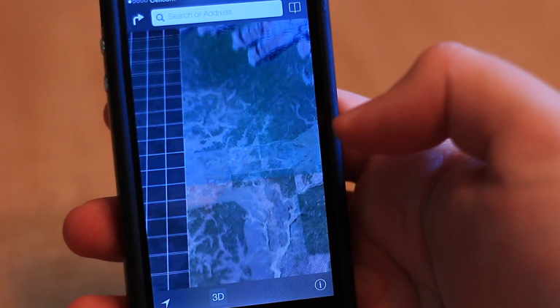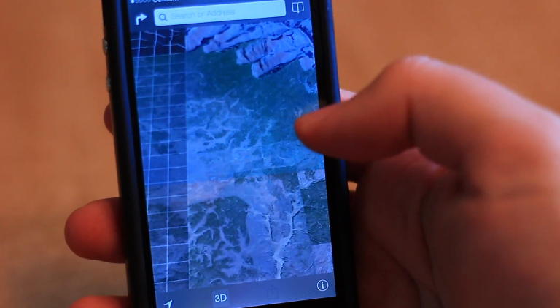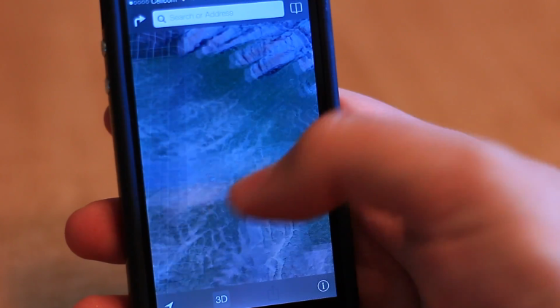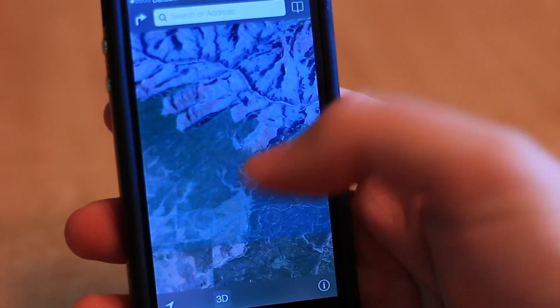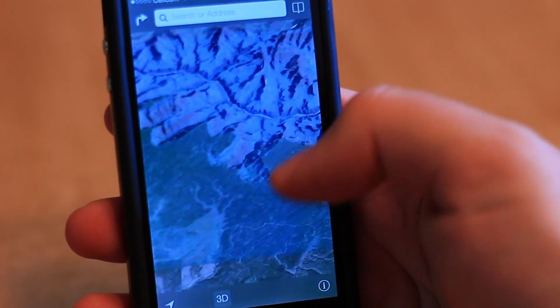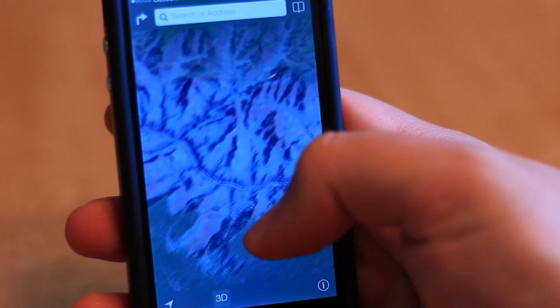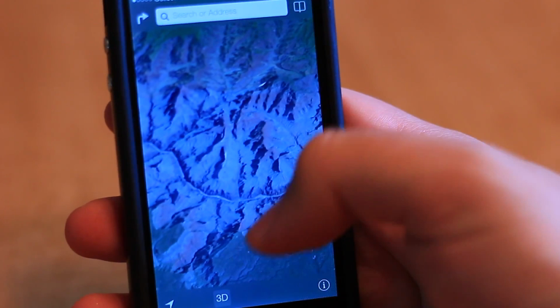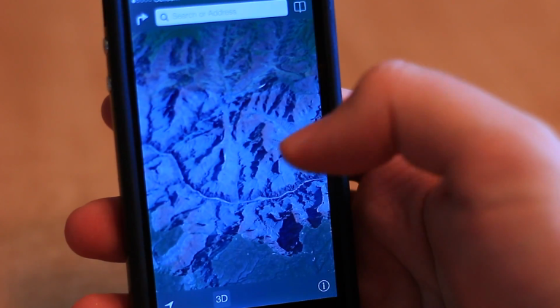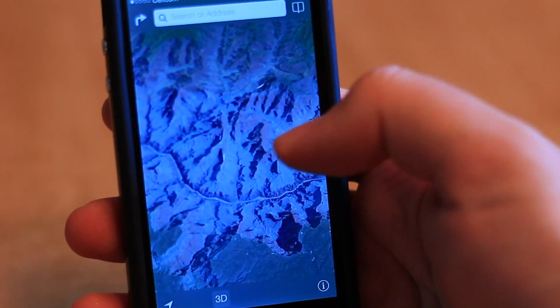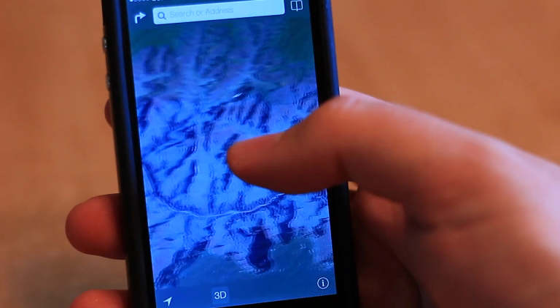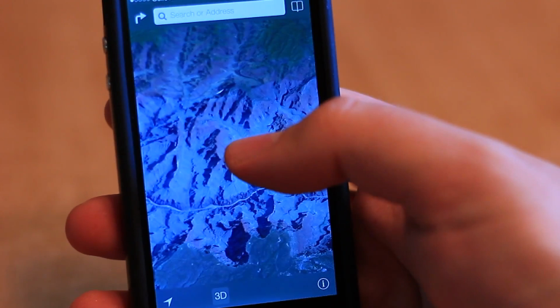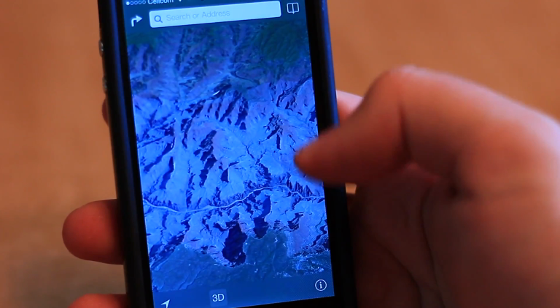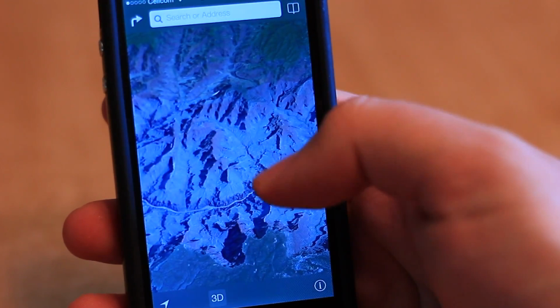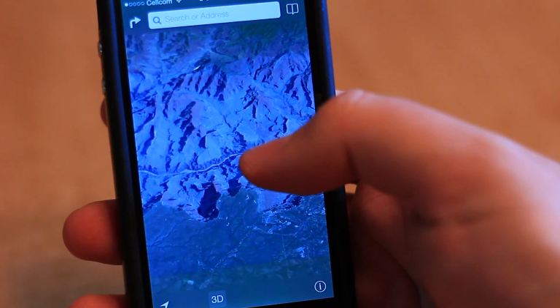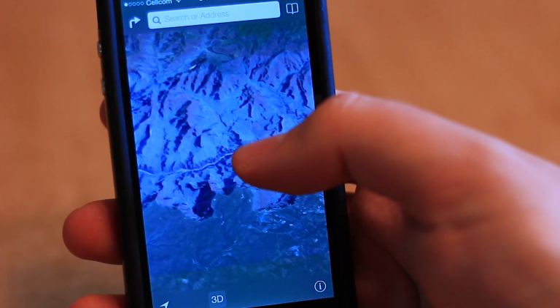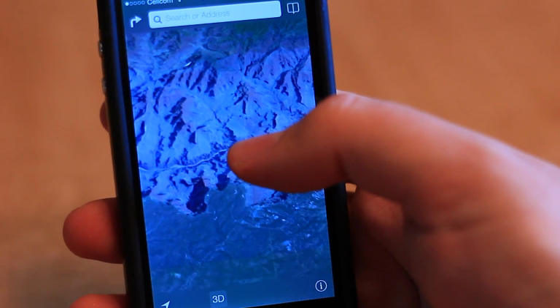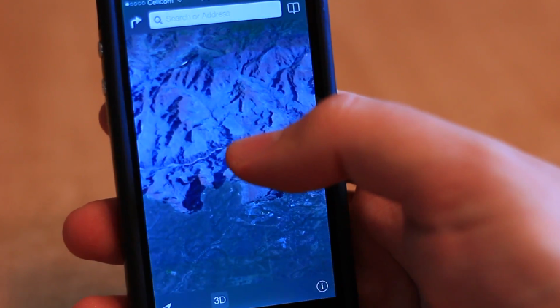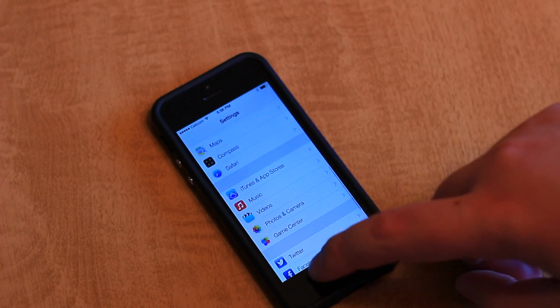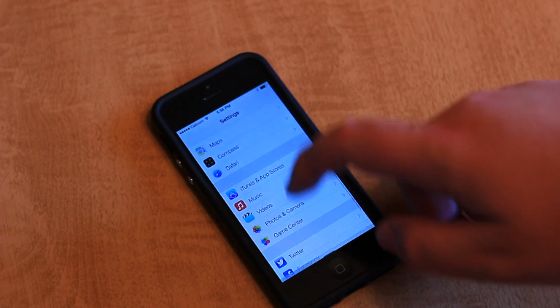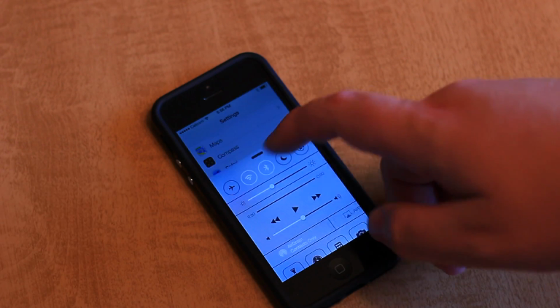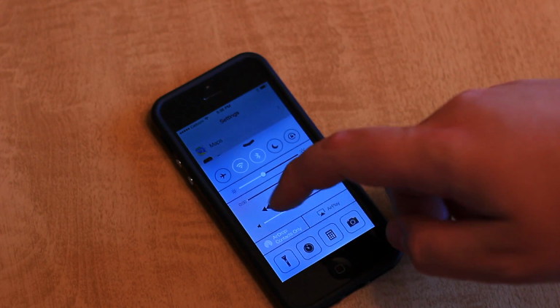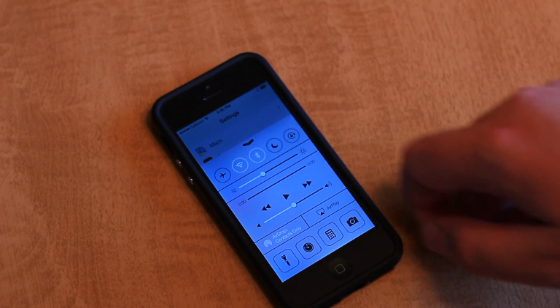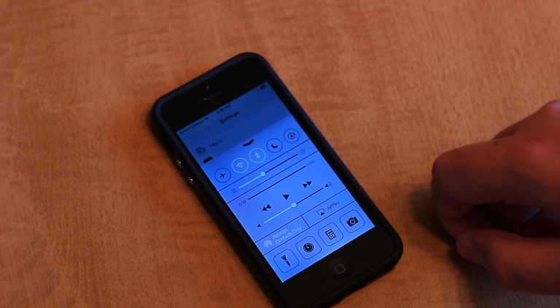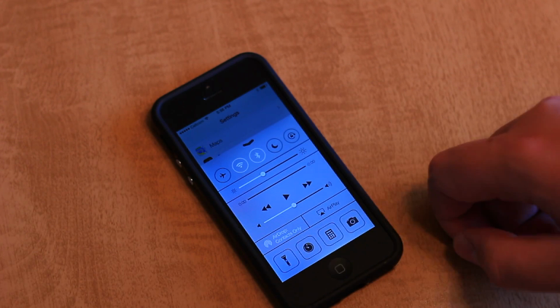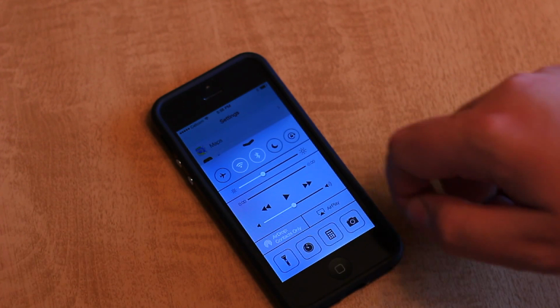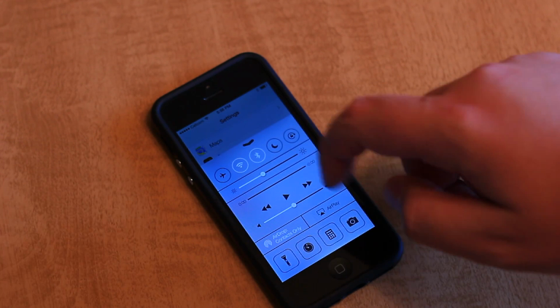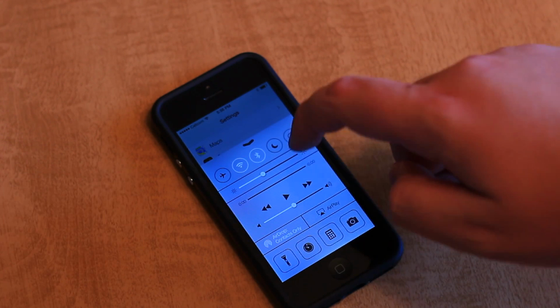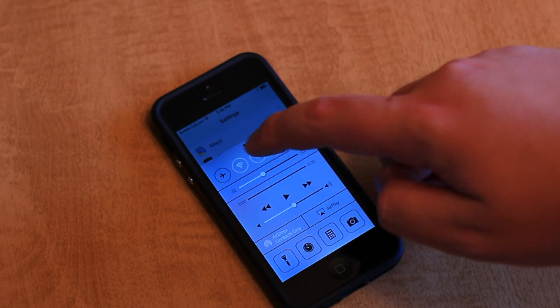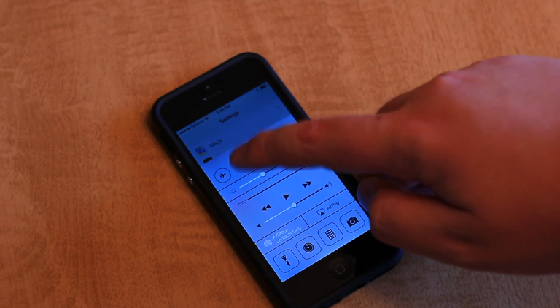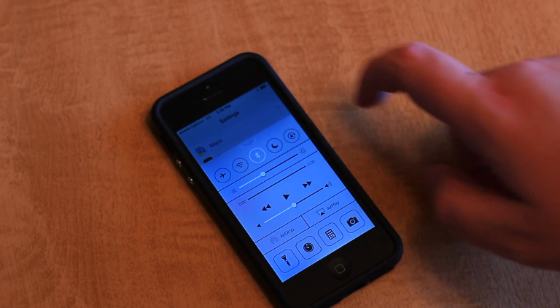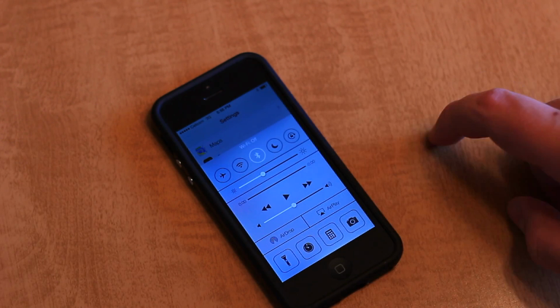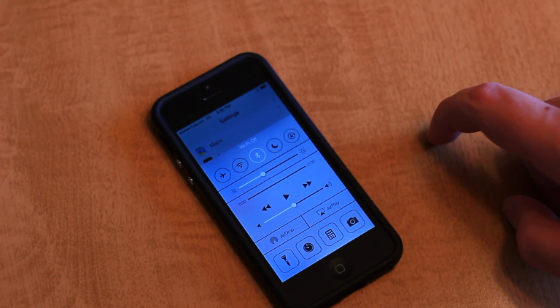Also new is the Quick Settings menu, which replaces the multitasking tray controls and adds a bunch of quick toggles for commonly used controls.